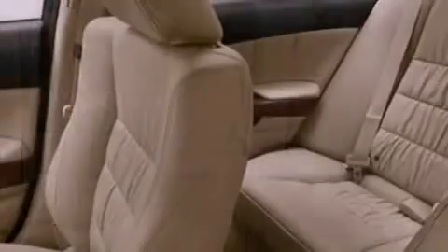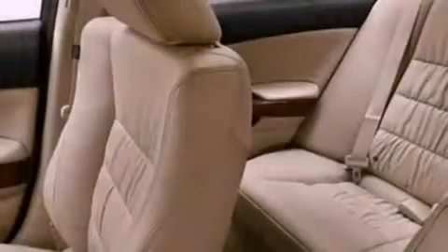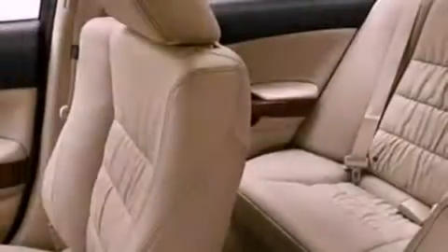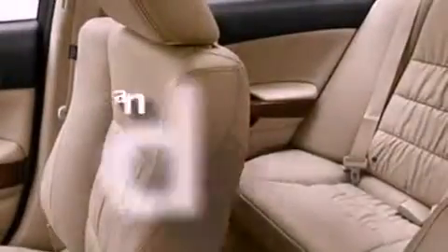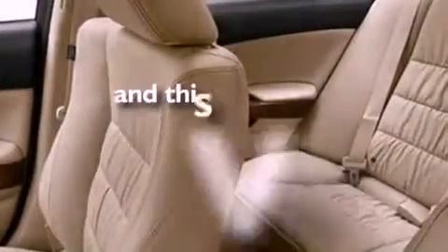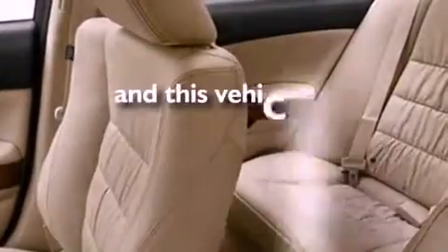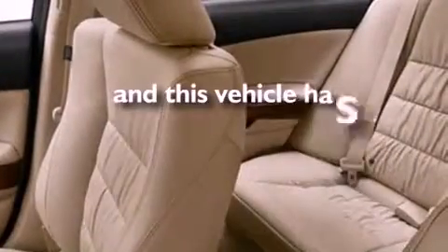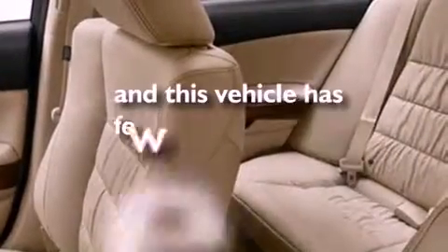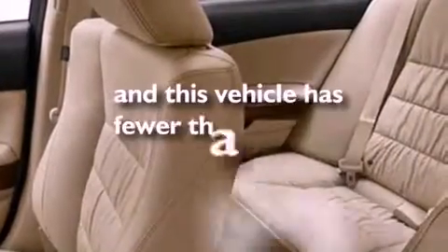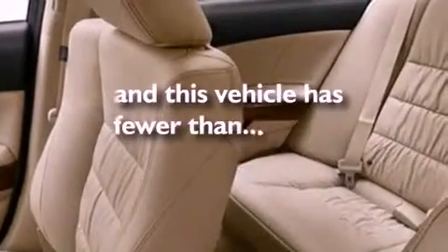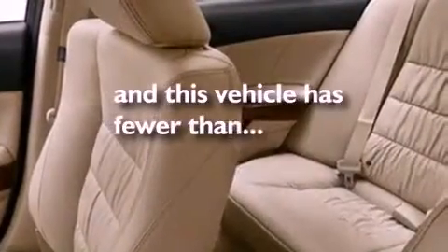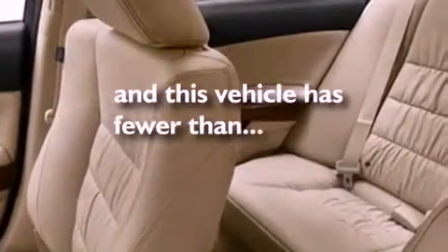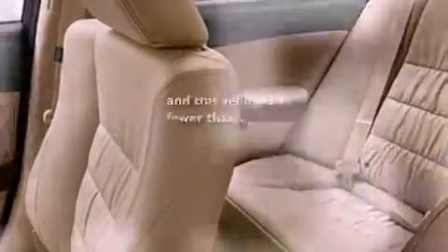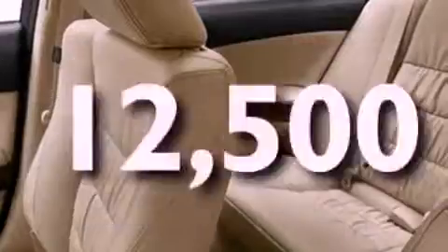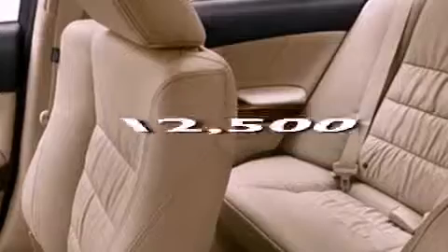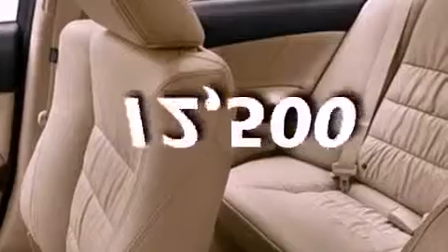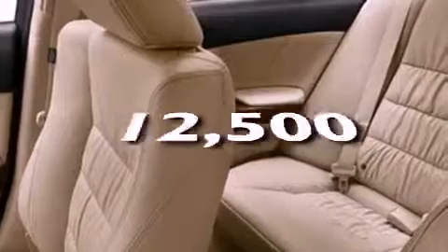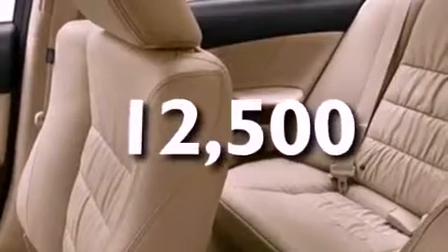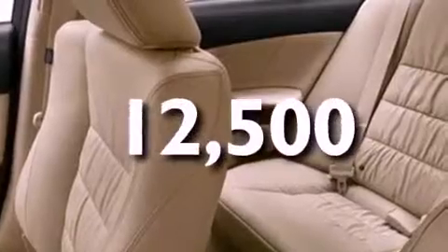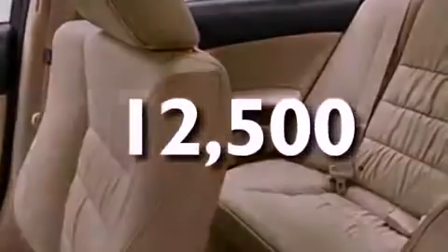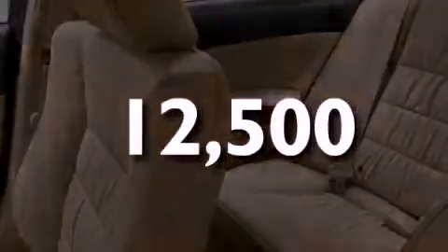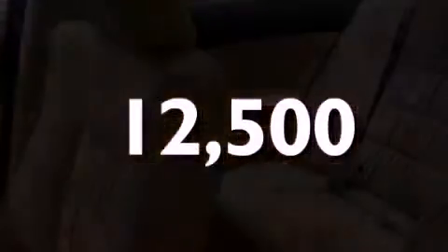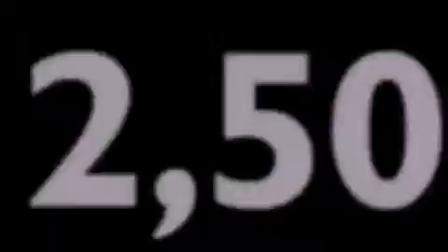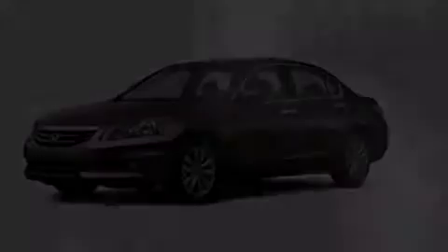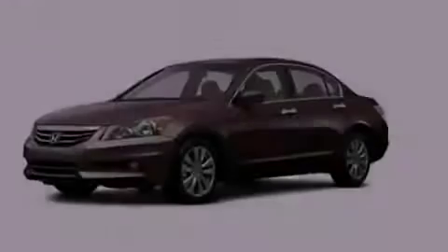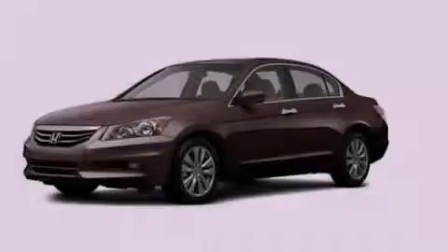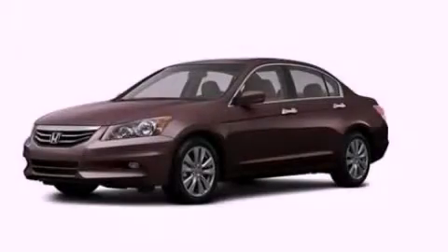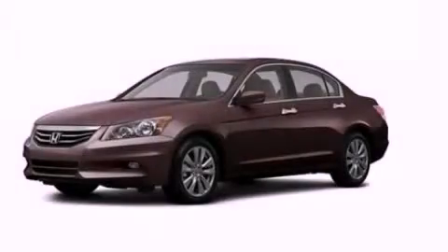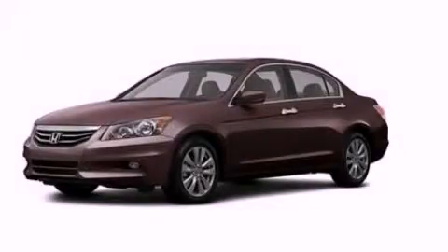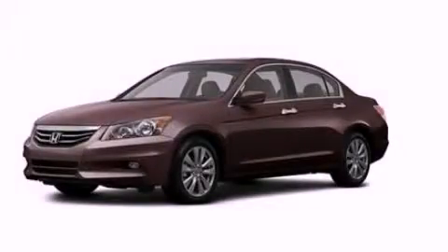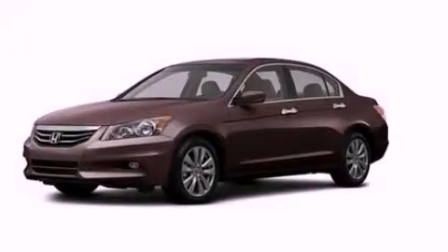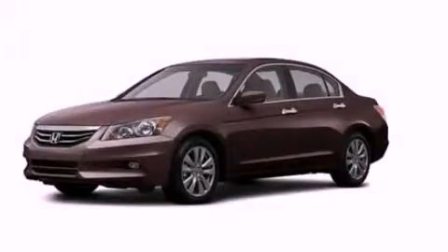This vehicle has fewer than 13,000 miles on the odometer. Stop by today and test drive this automobile for yourself.